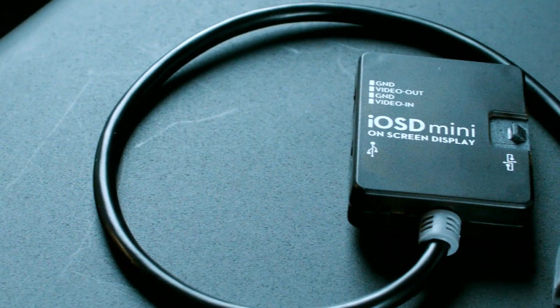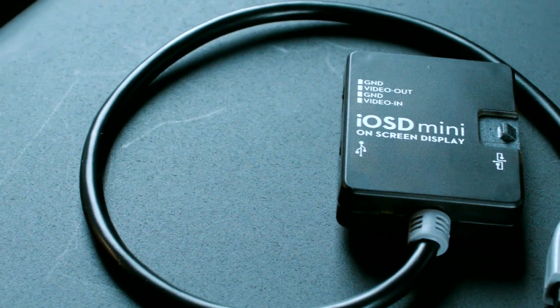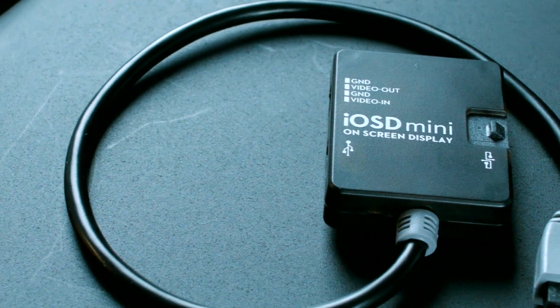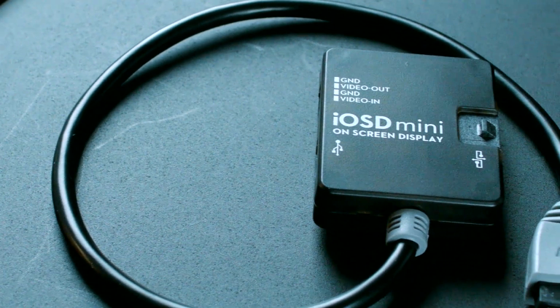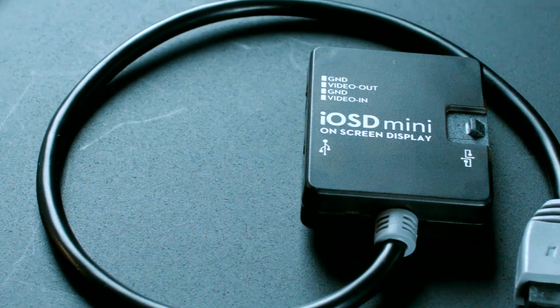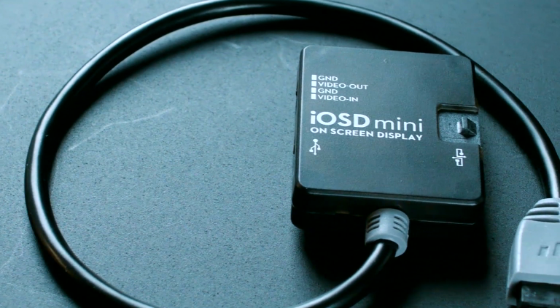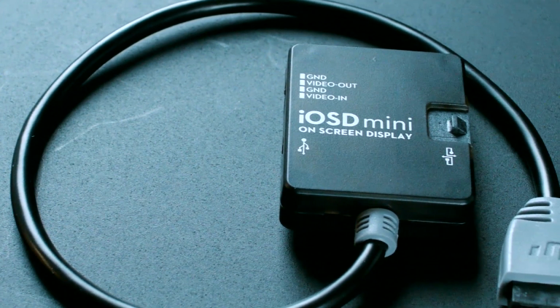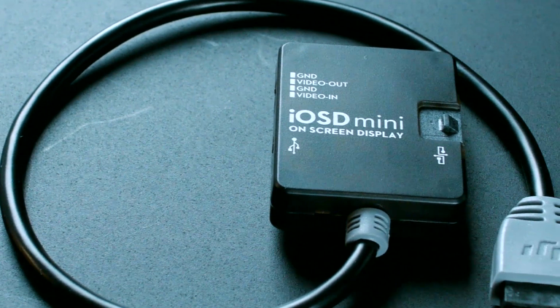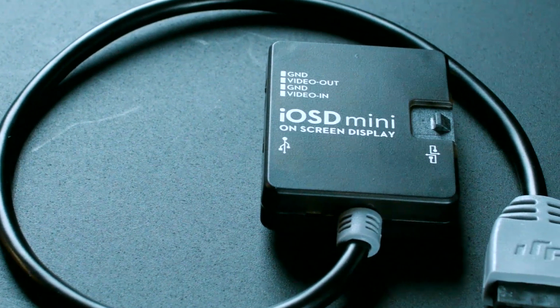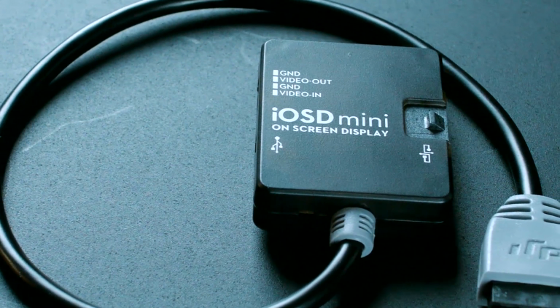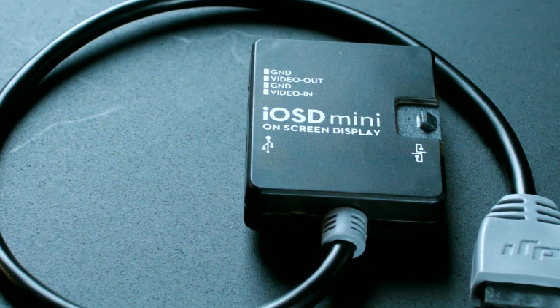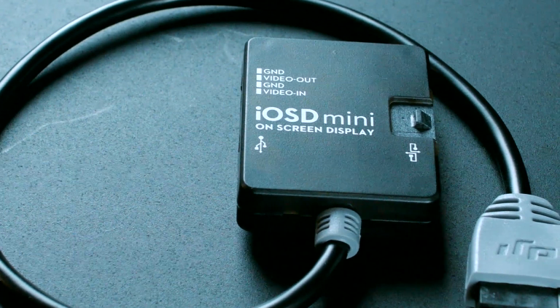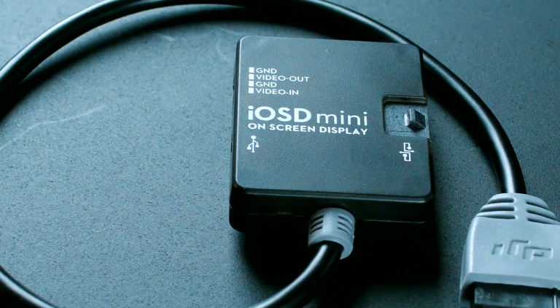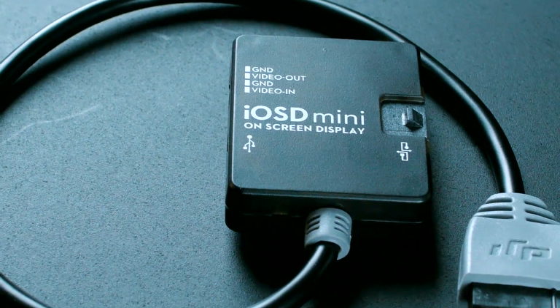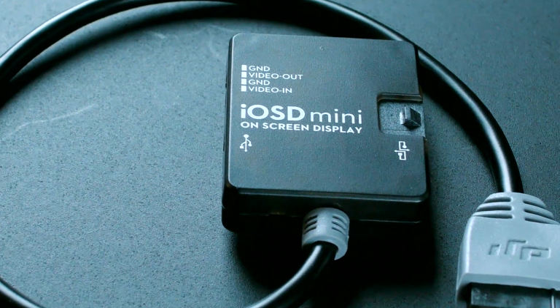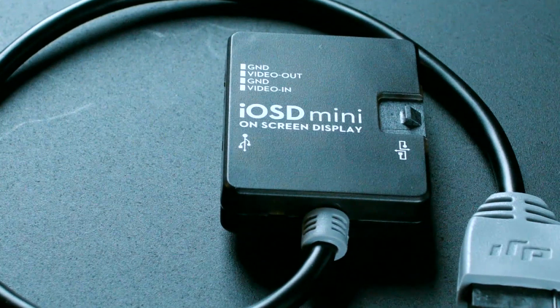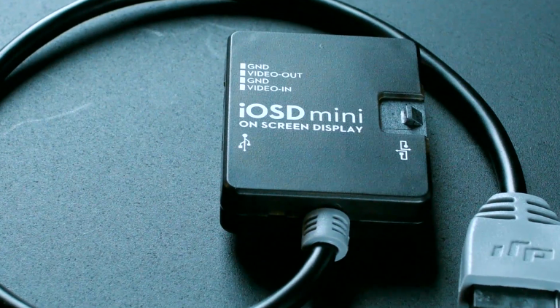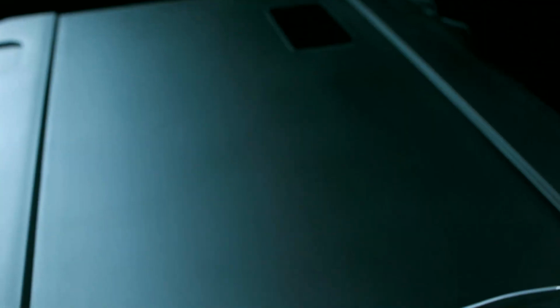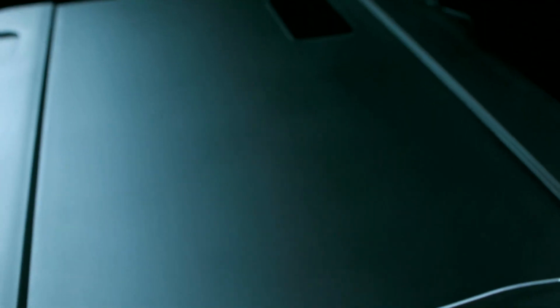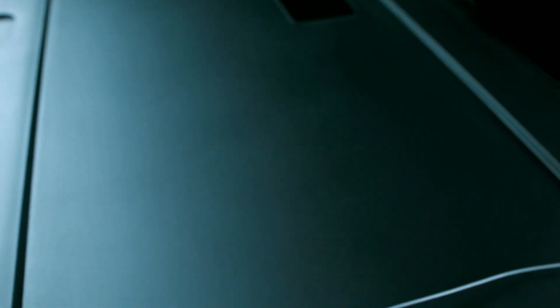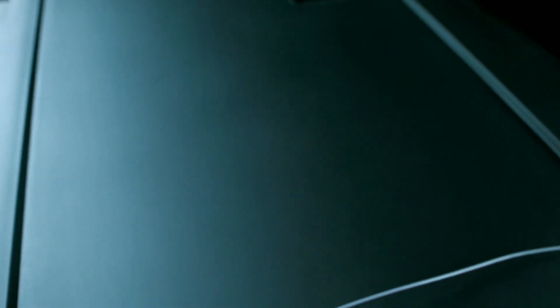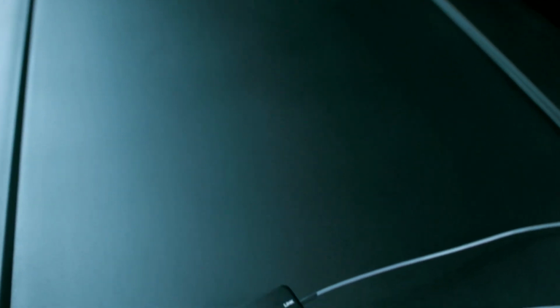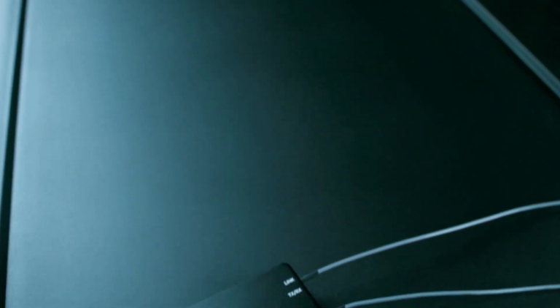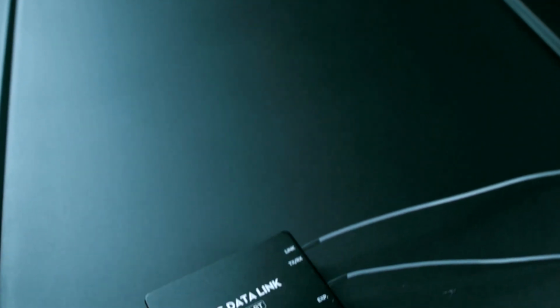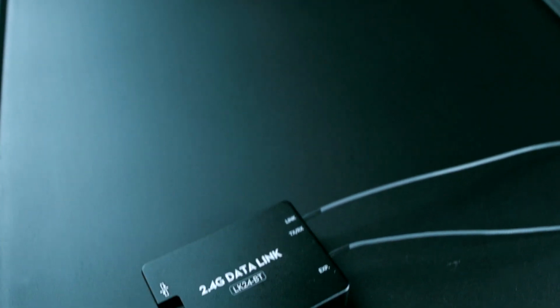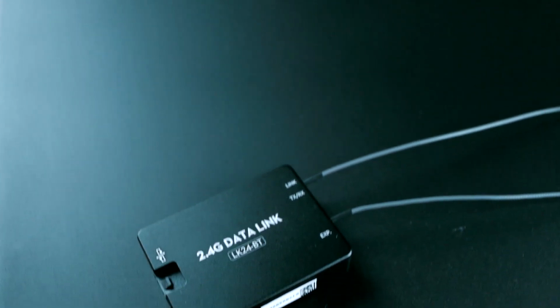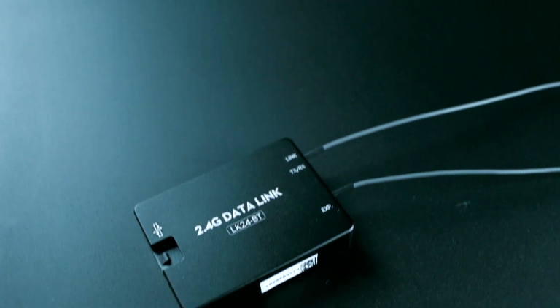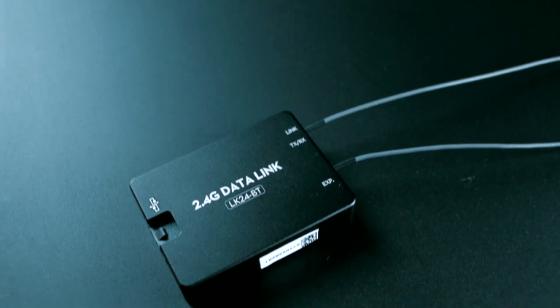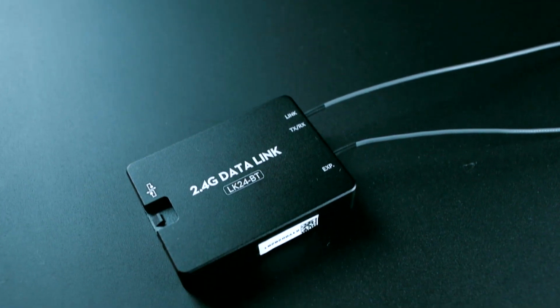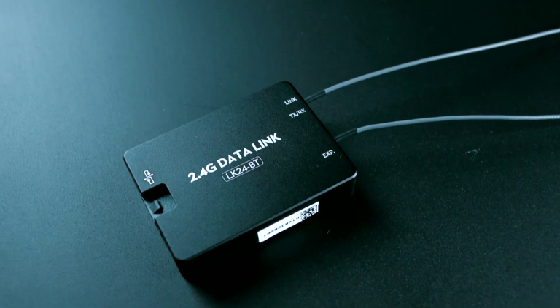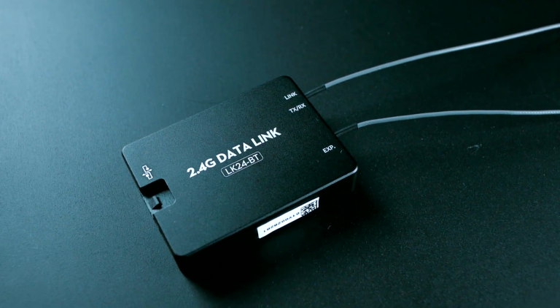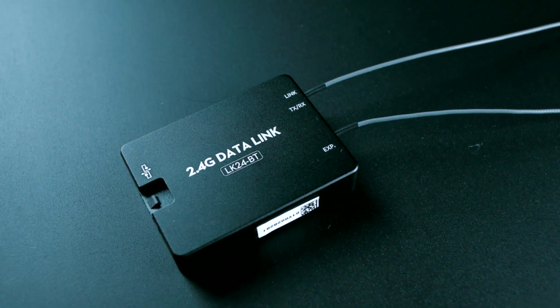The IOS D-Mini provides live telemetric flight data, while the data link radio allows waypoint navigation and ground station control.